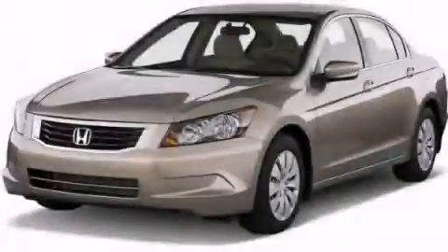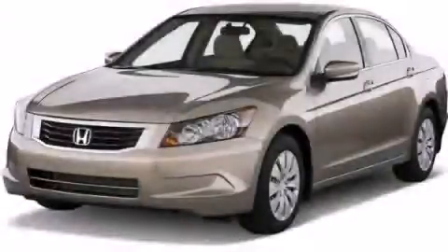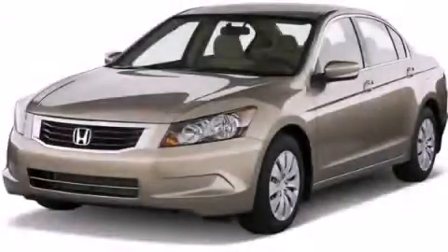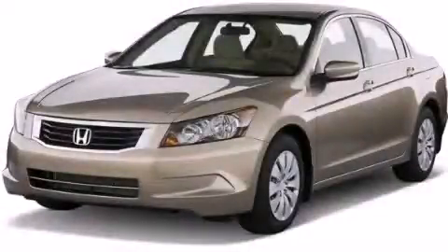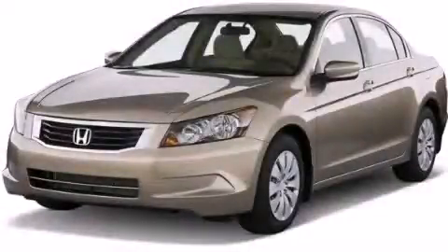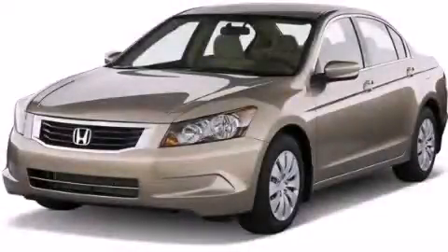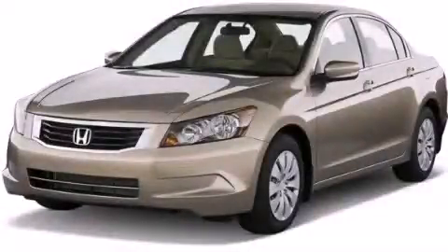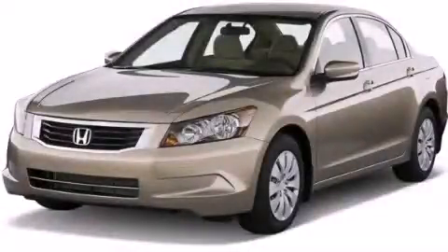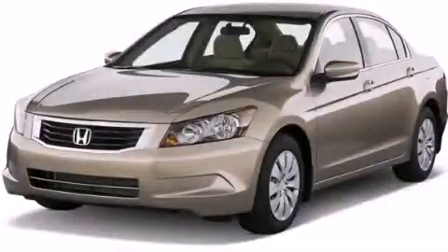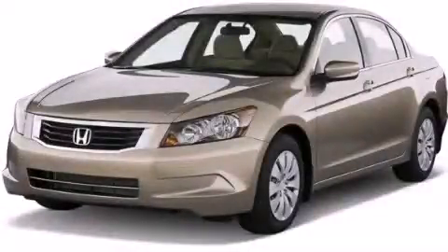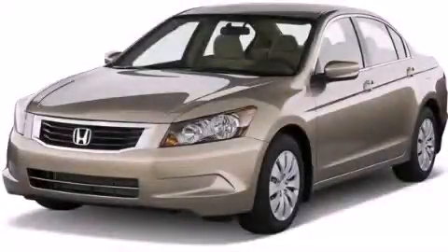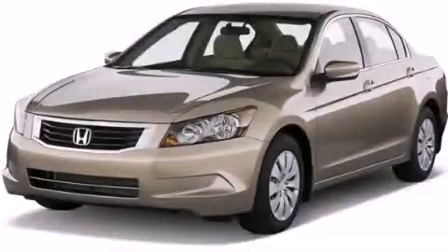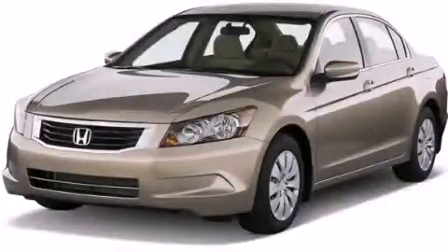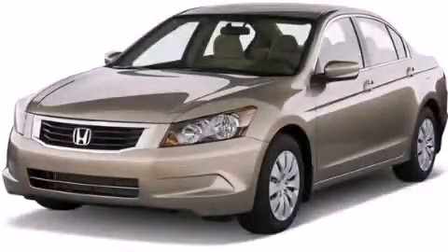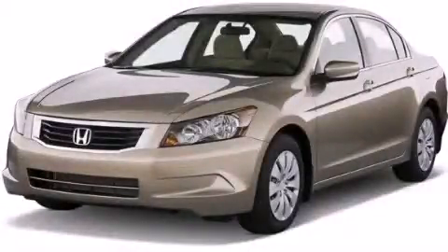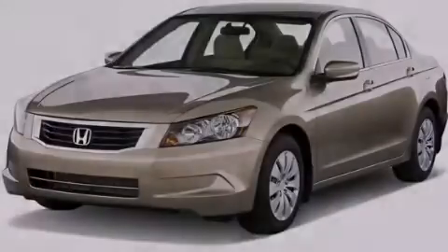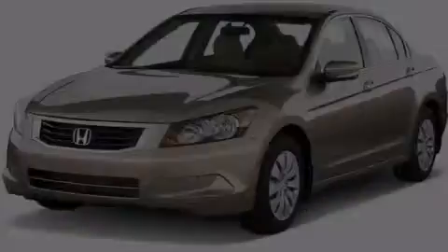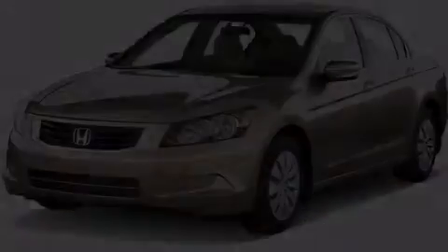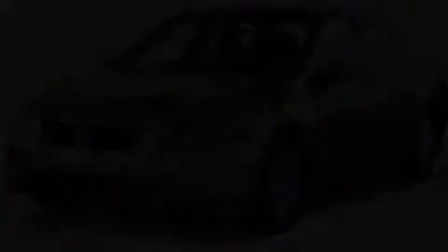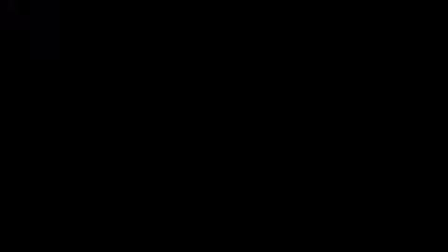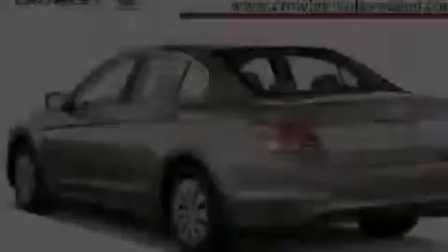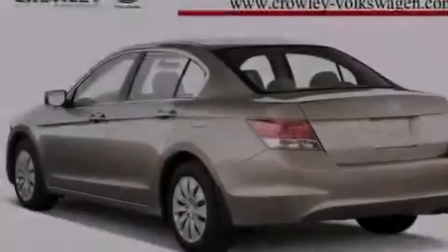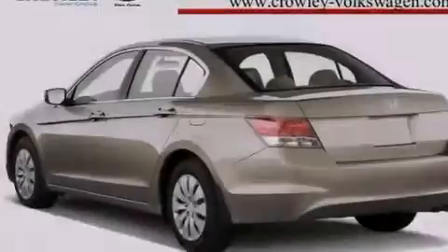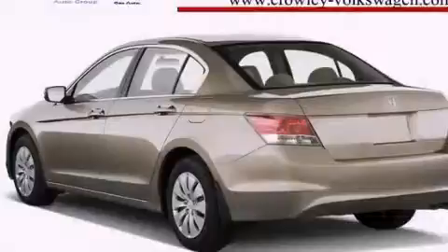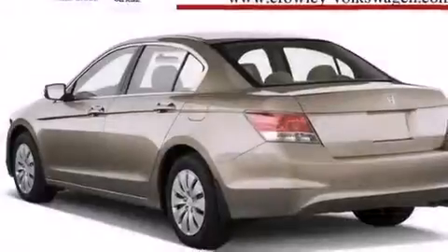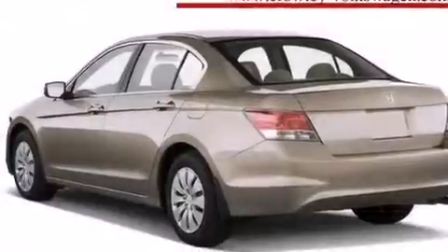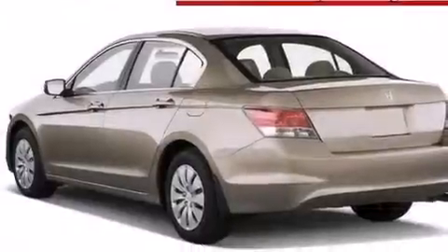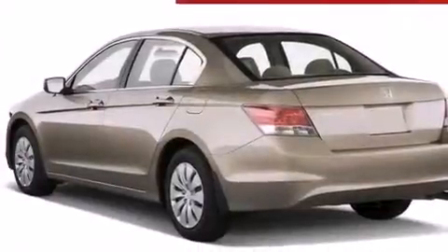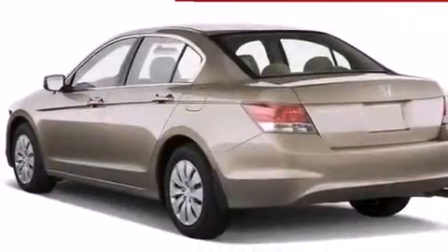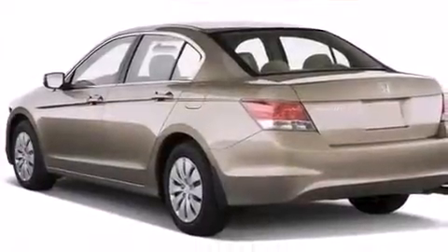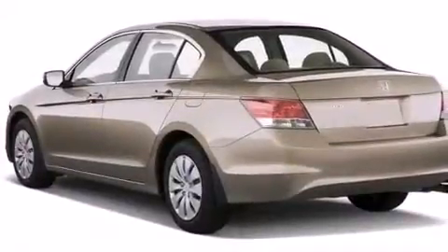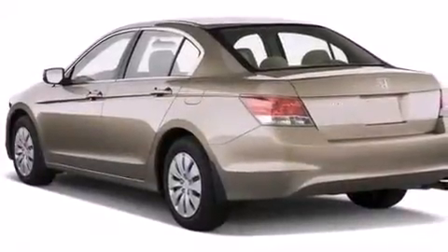This is a 2010 Honda Accord. All of the following features are included.